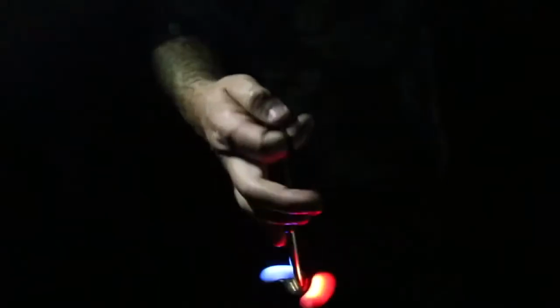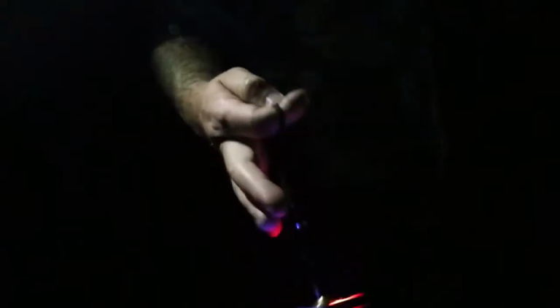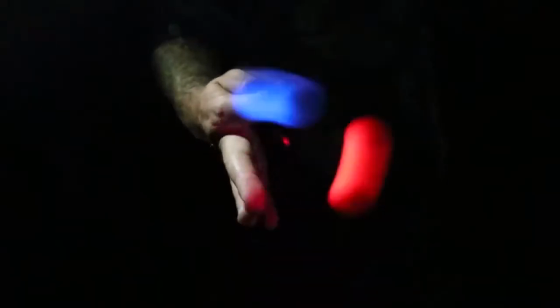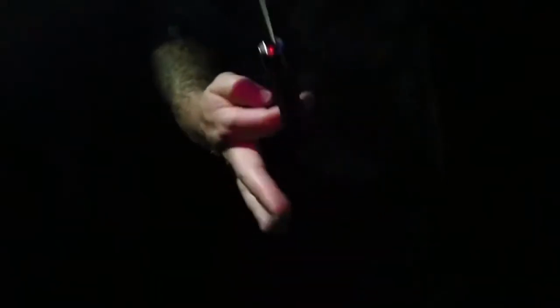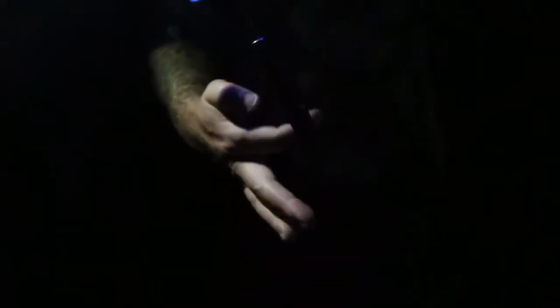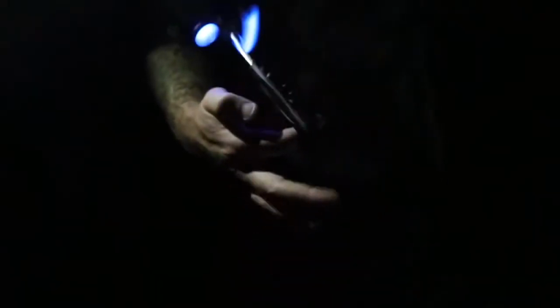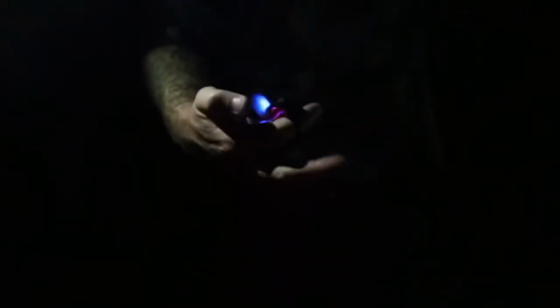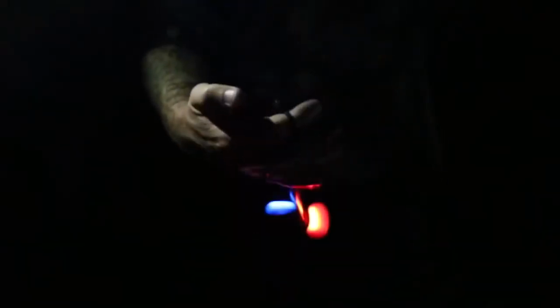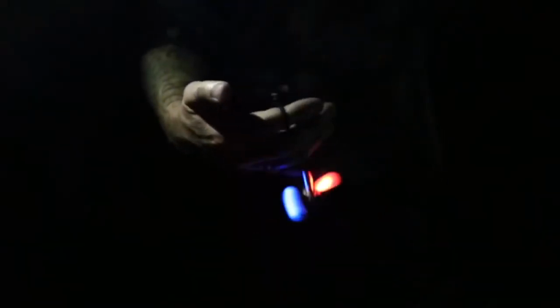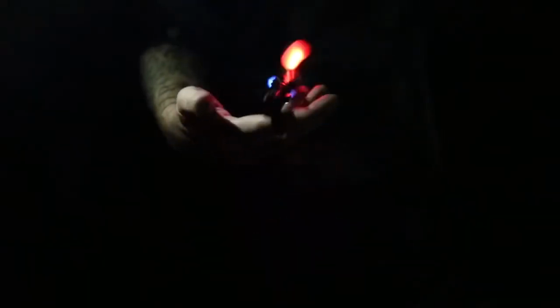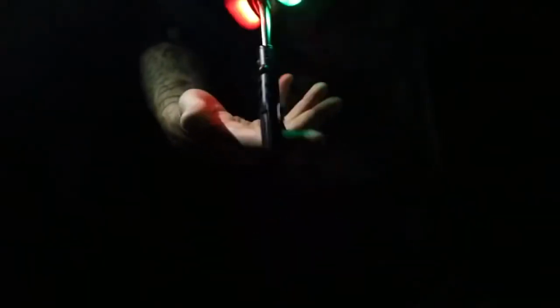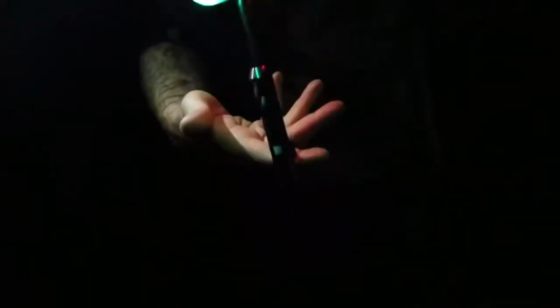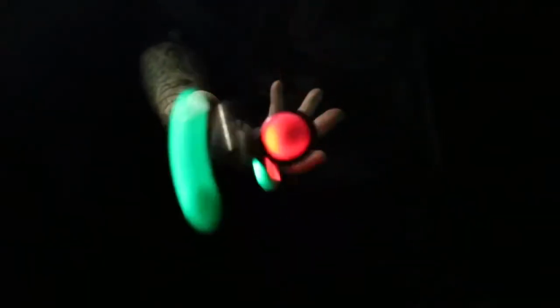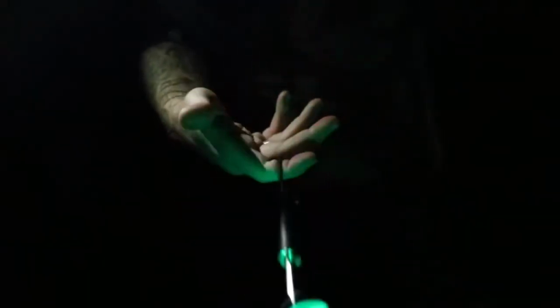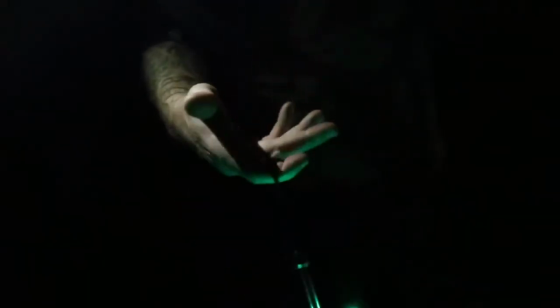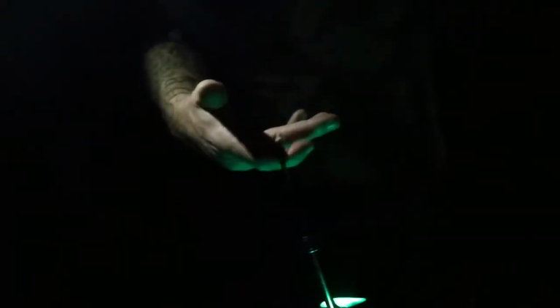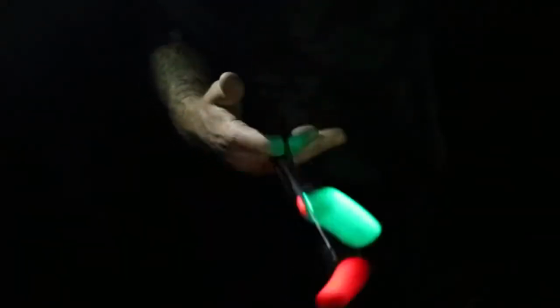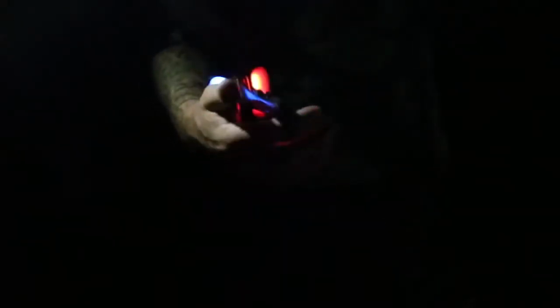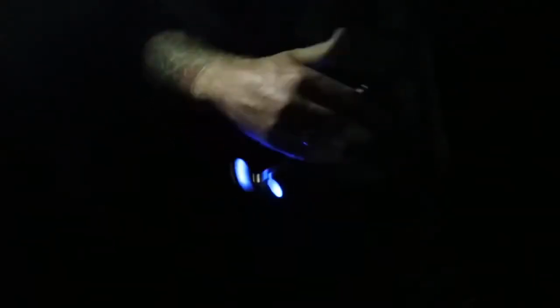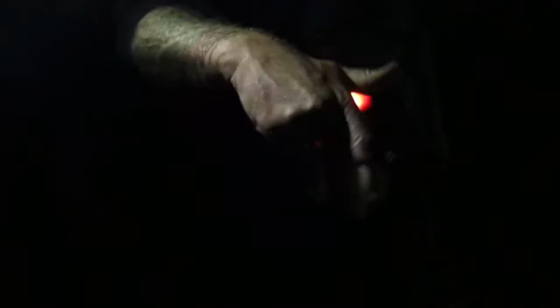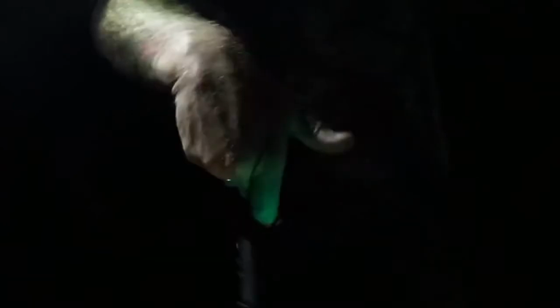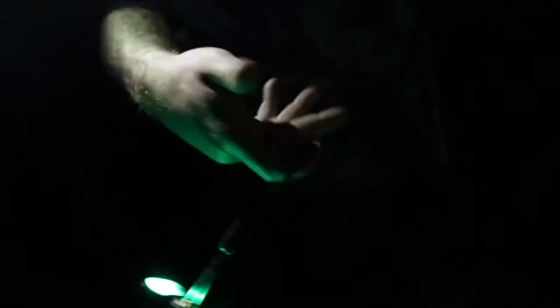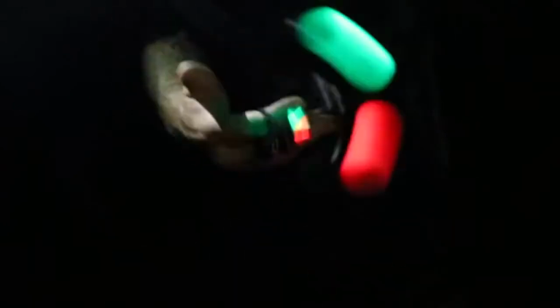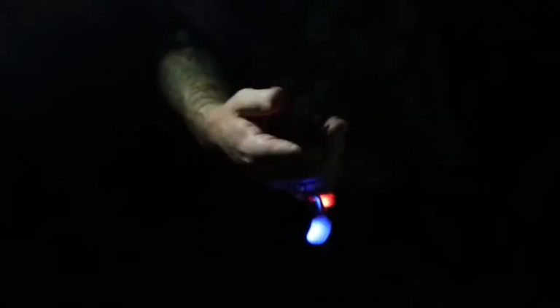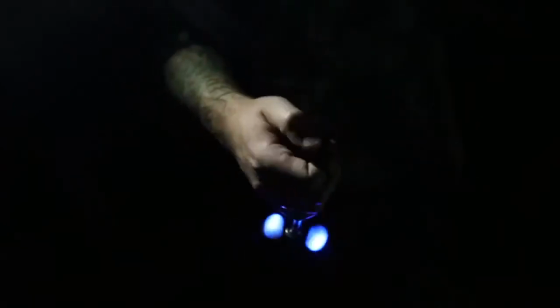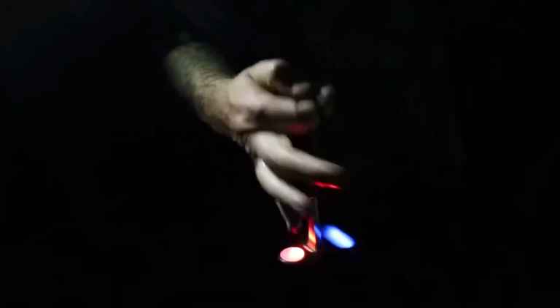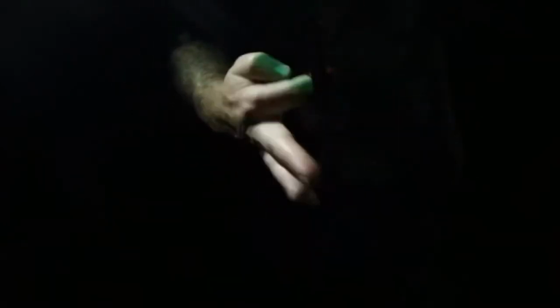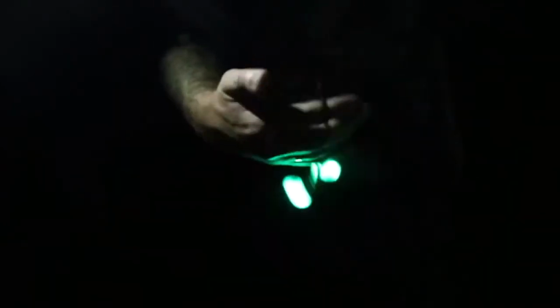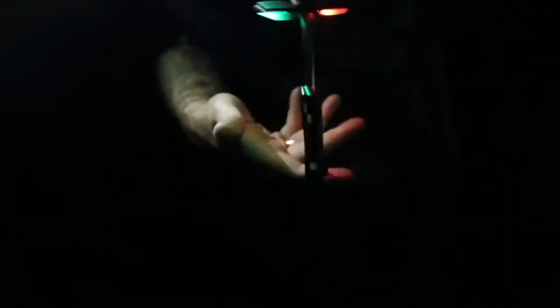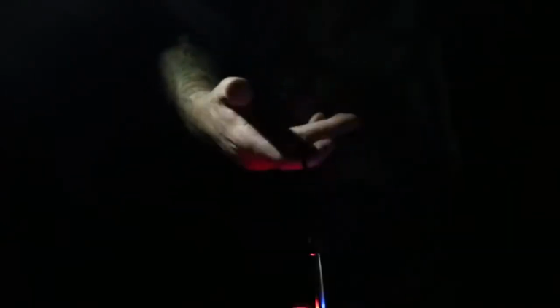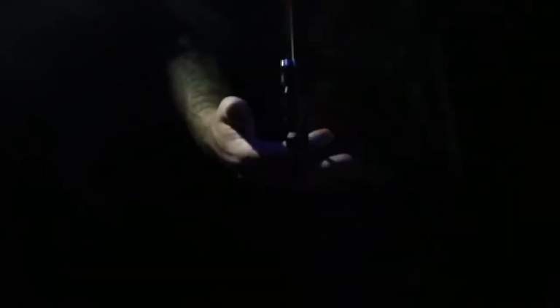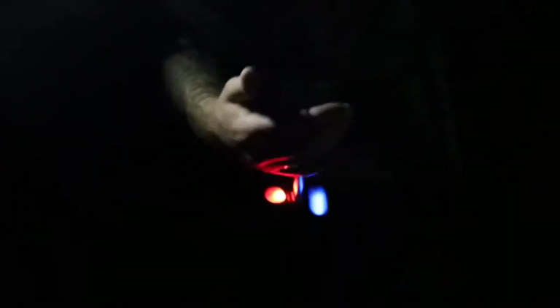If you want to buy this awesome fidgeting gadget, you can get it for around $14 using the link in the description.